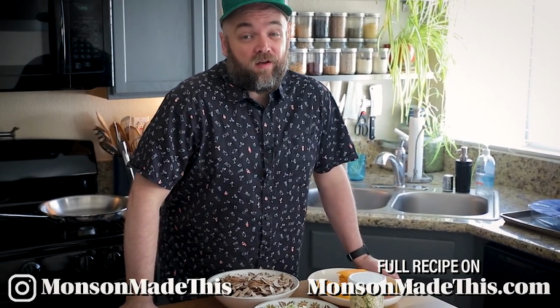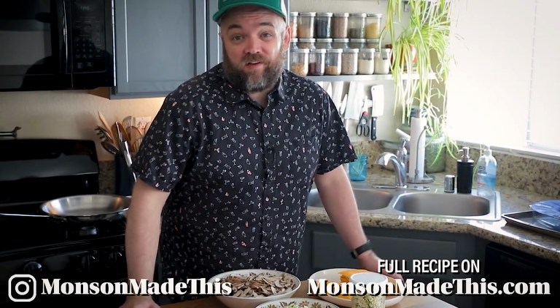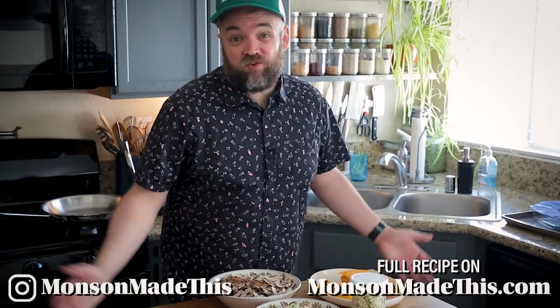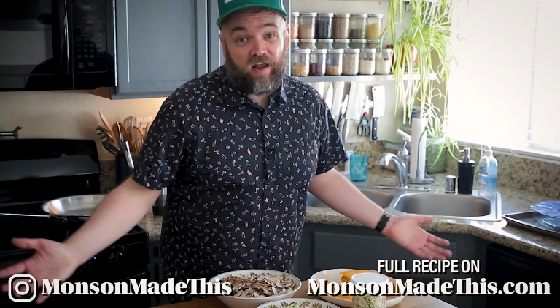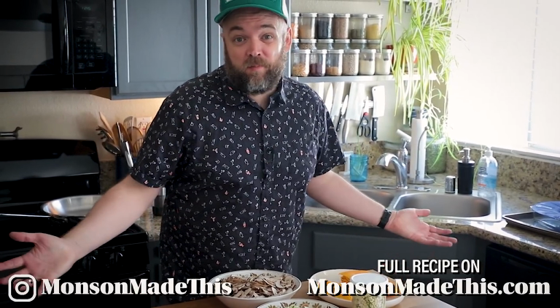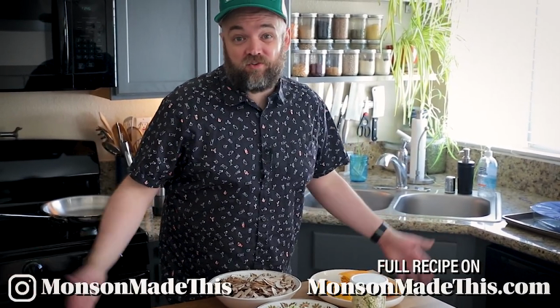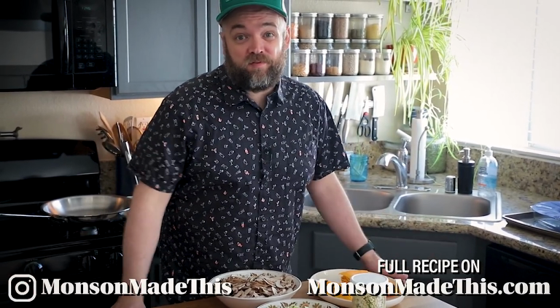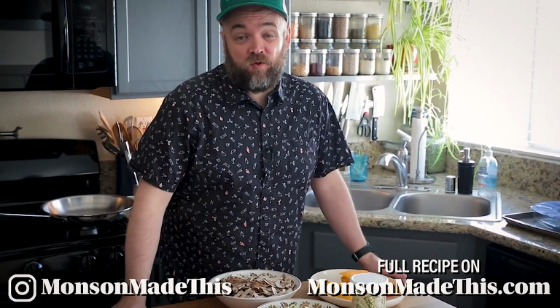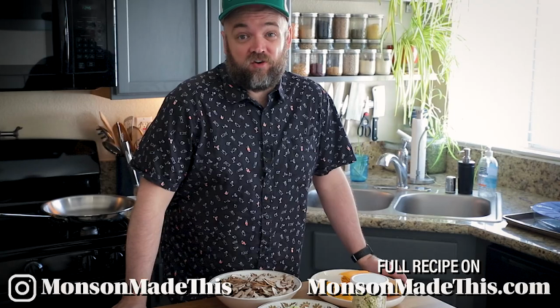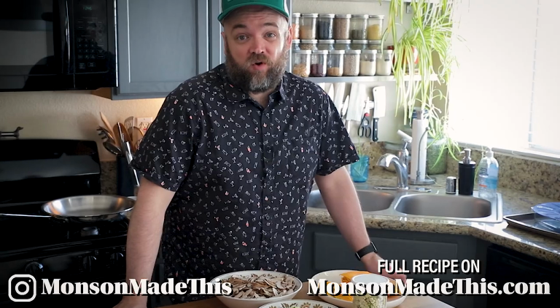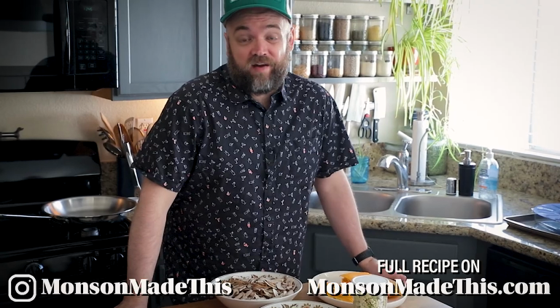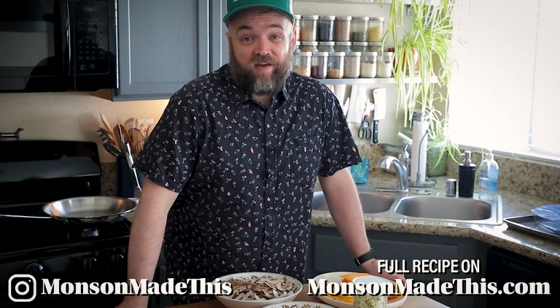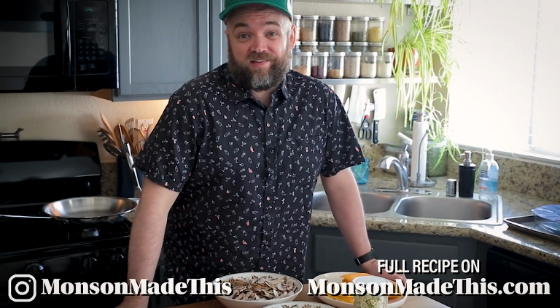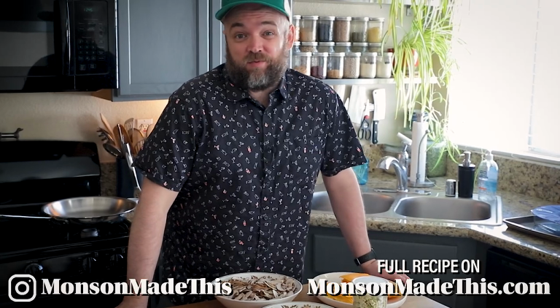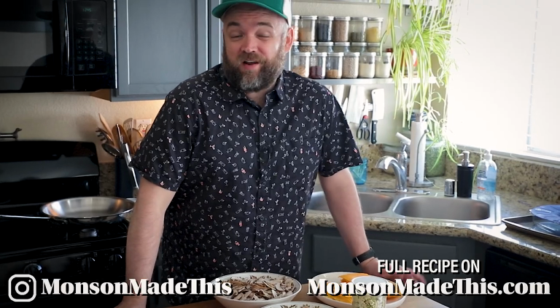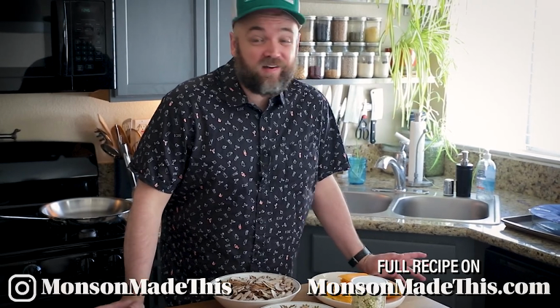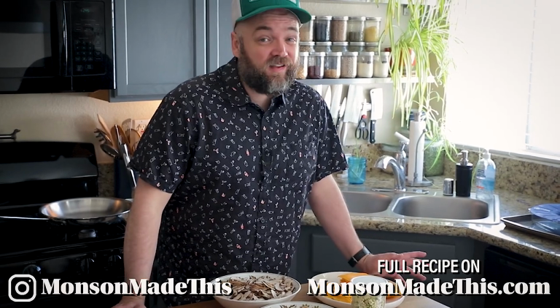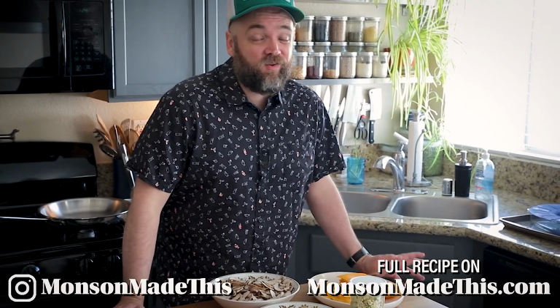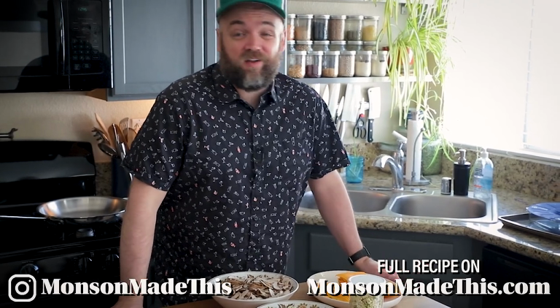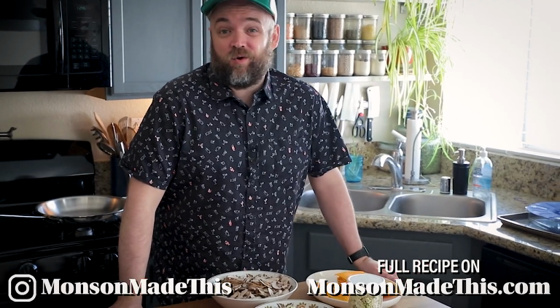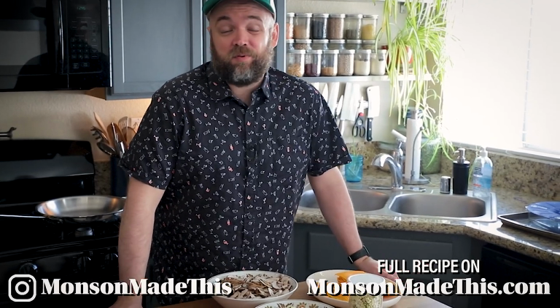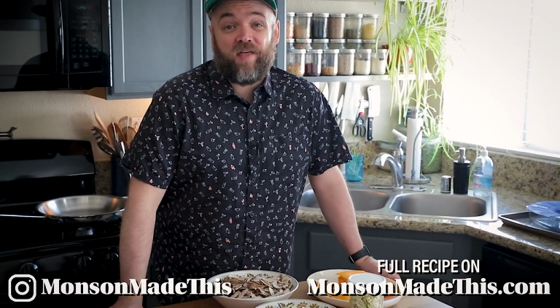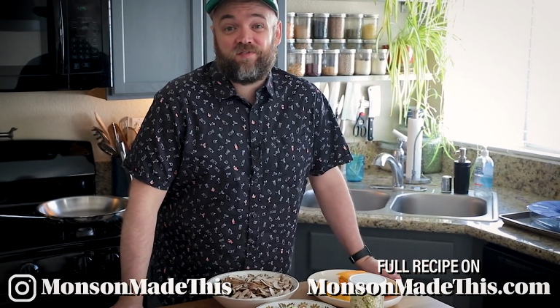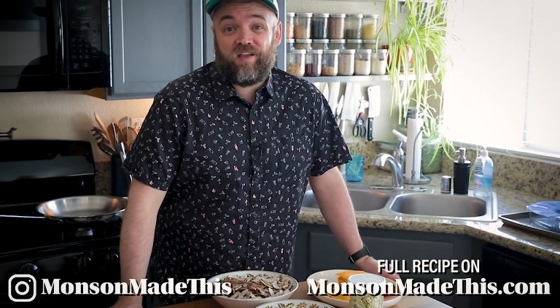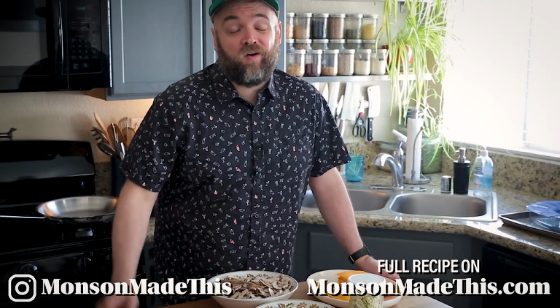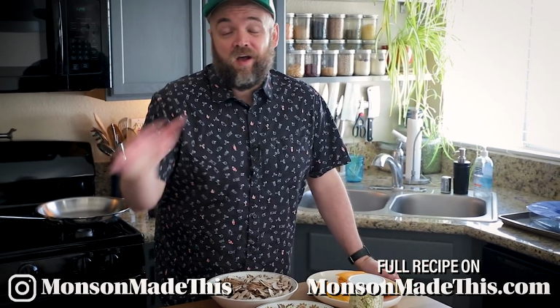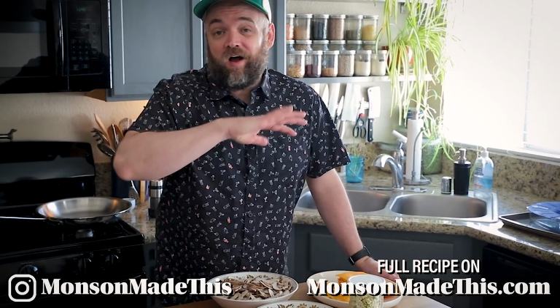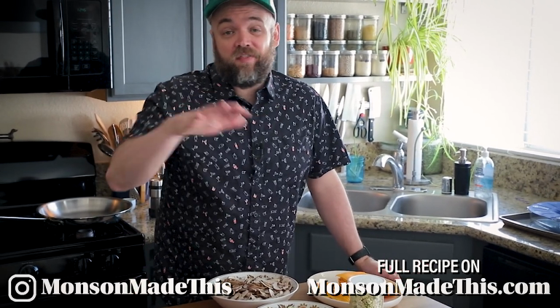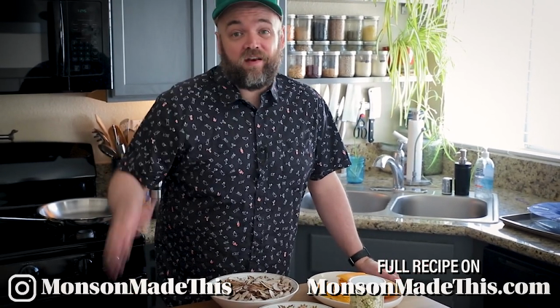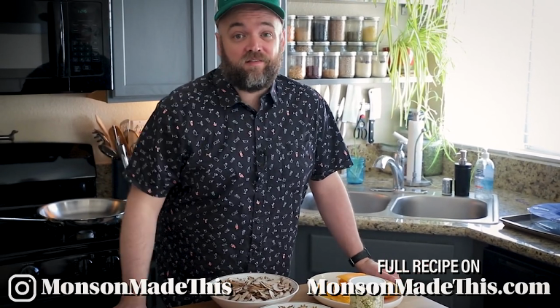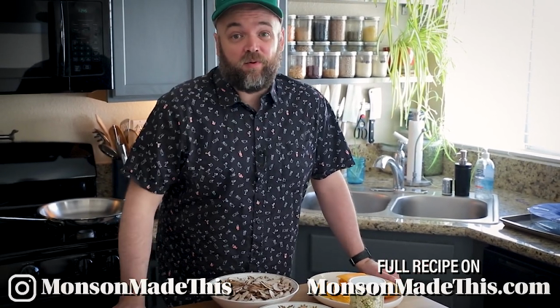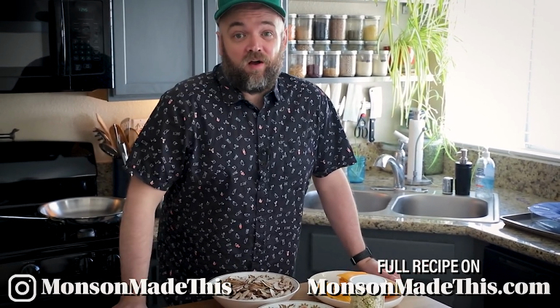There are also channel memberships if you want to join and have access to more content. You can also applaud this video. All that is below.